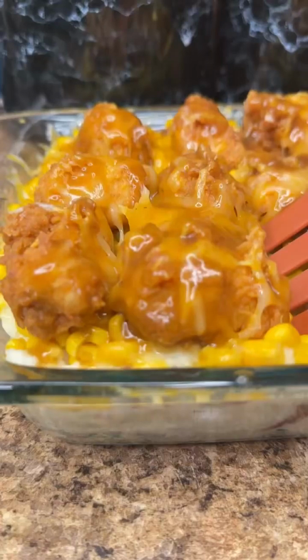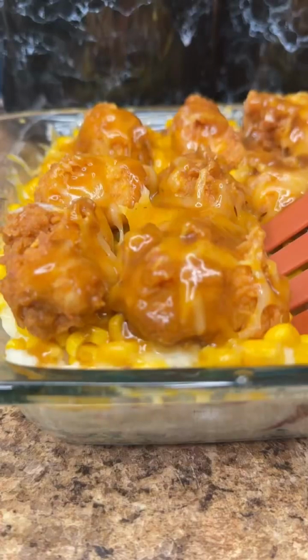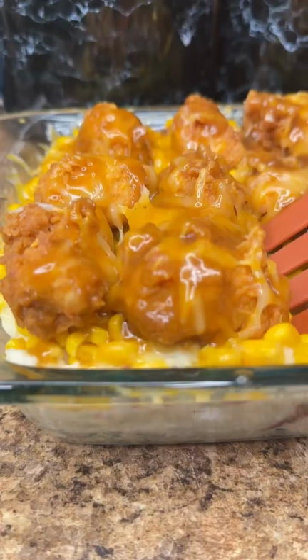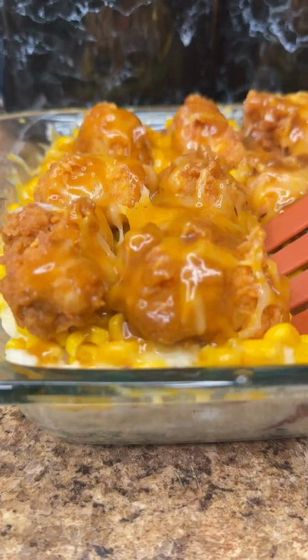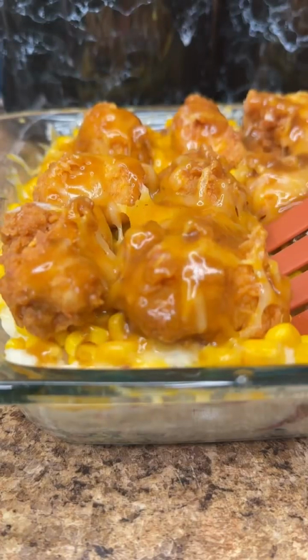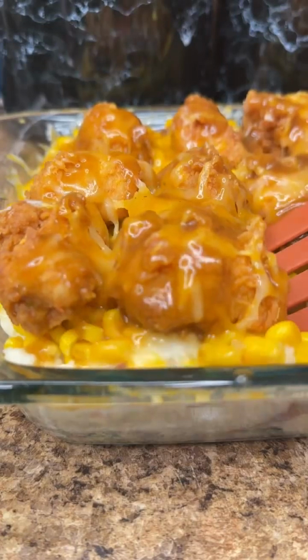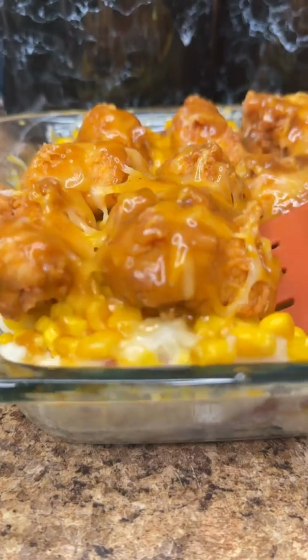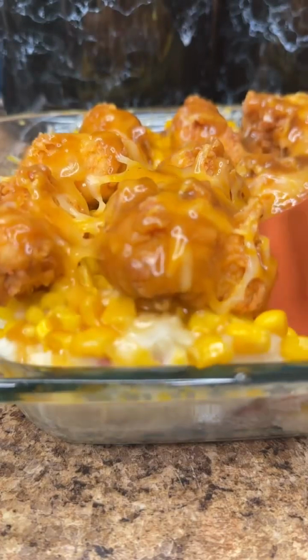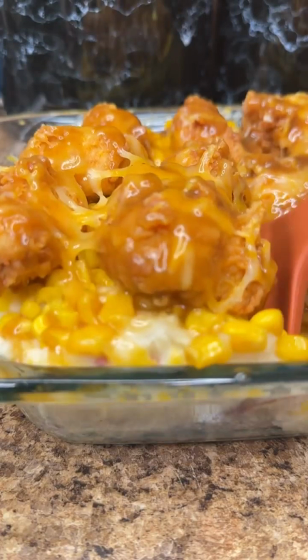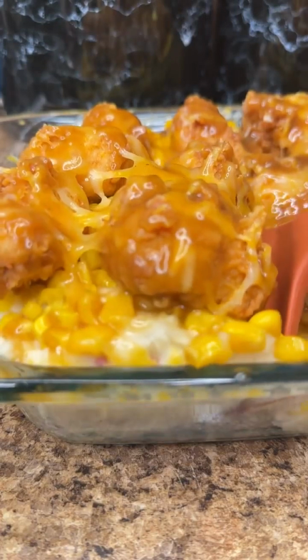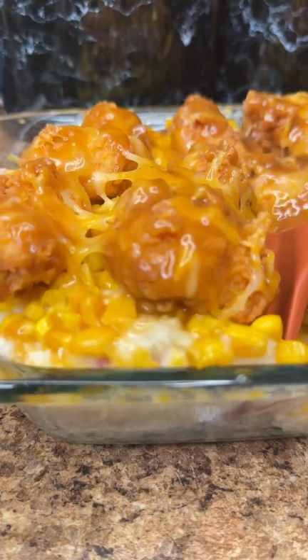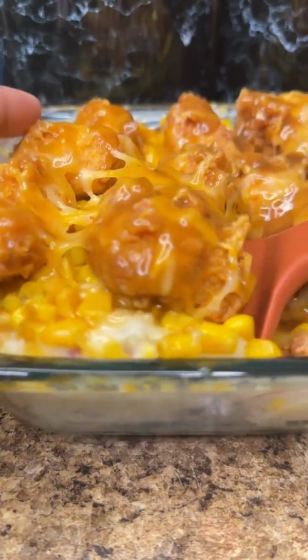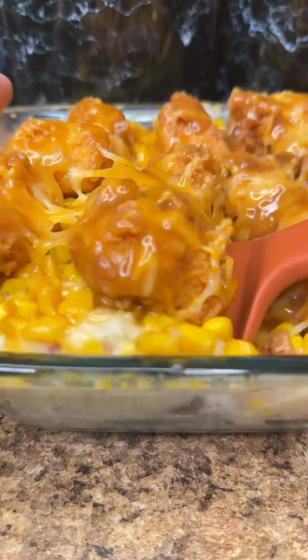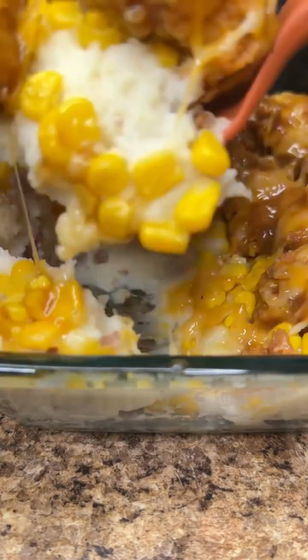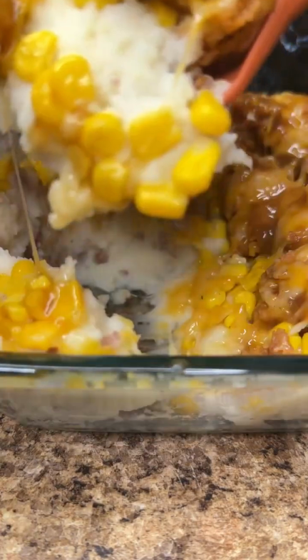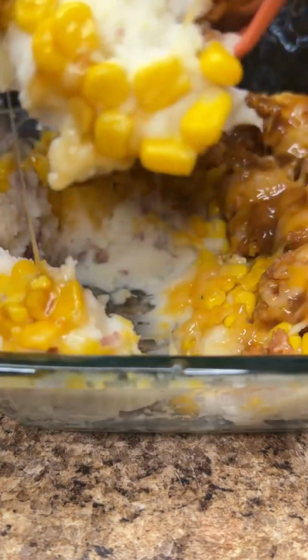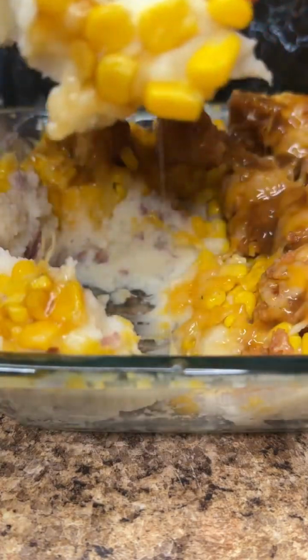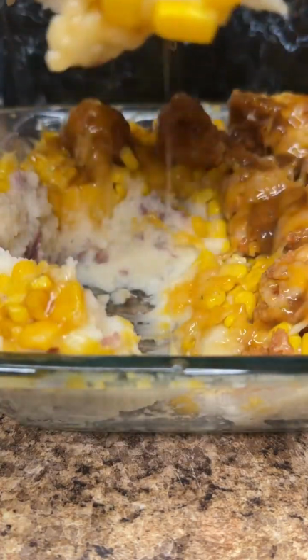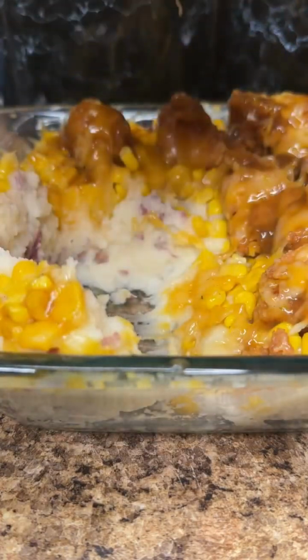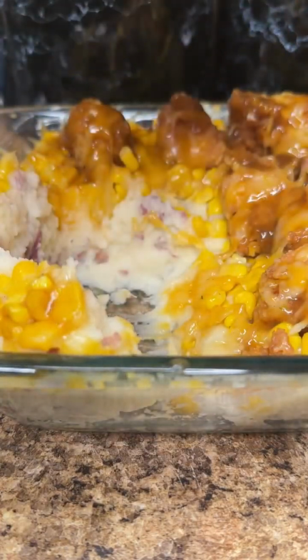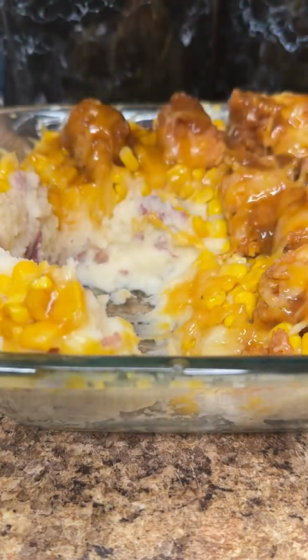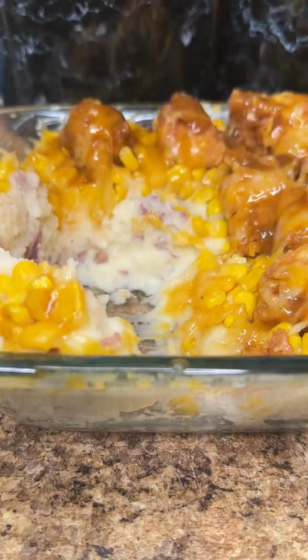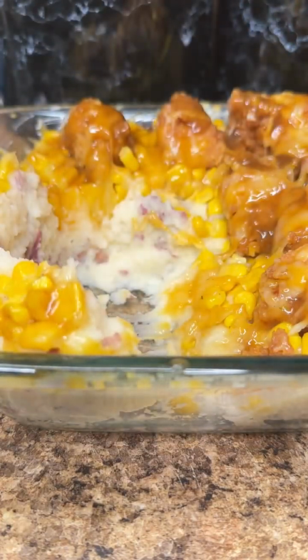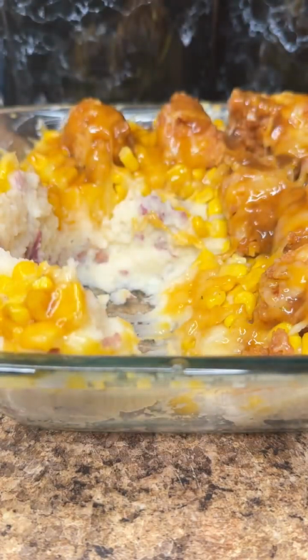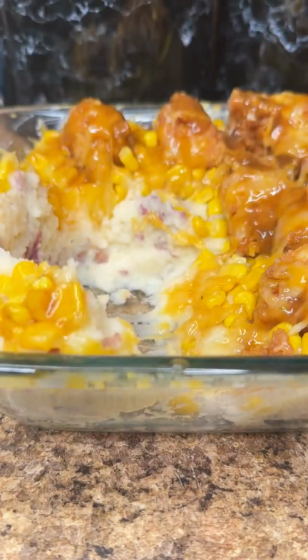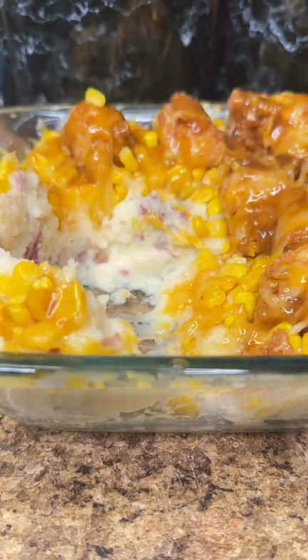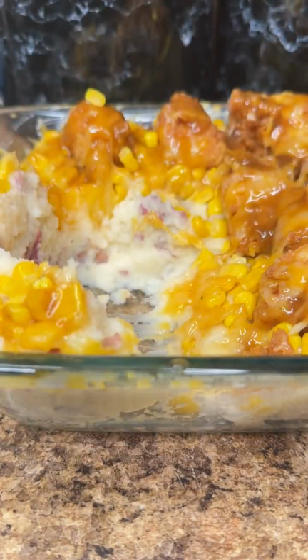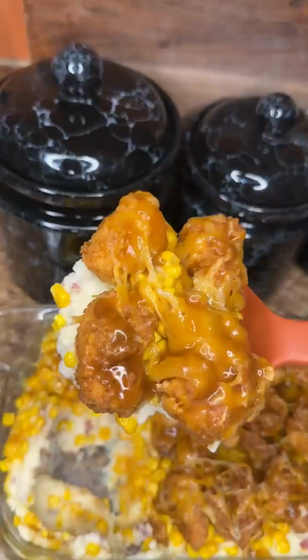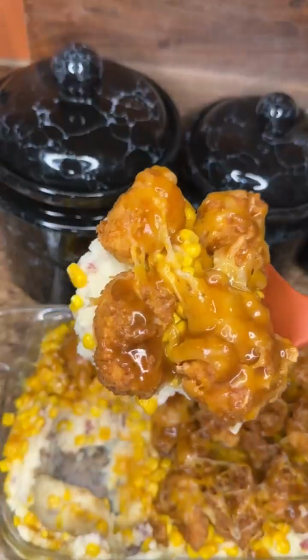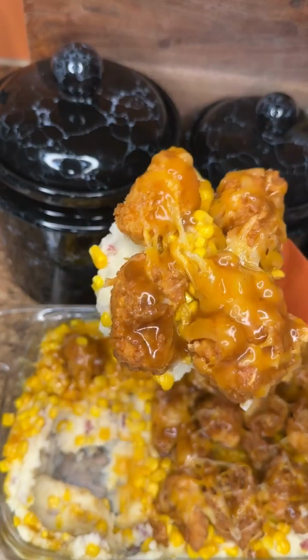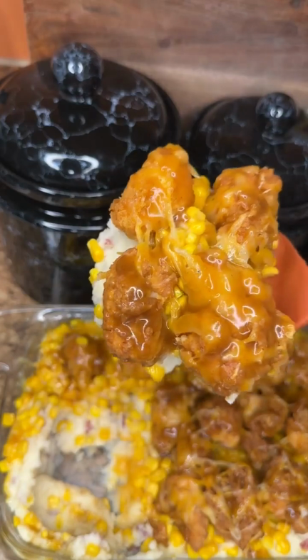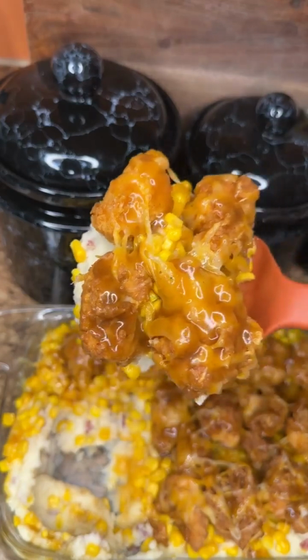KFC mashed bowl casserole — really, really too nice. This right here is just so easy to make, and it's so filling.